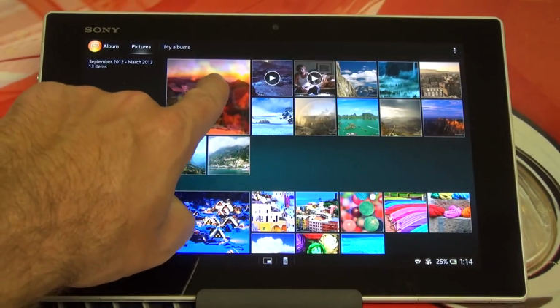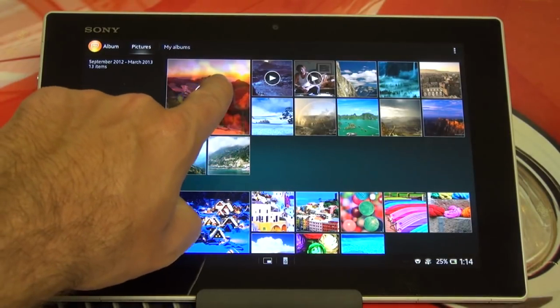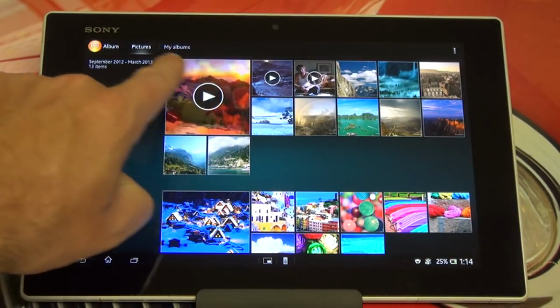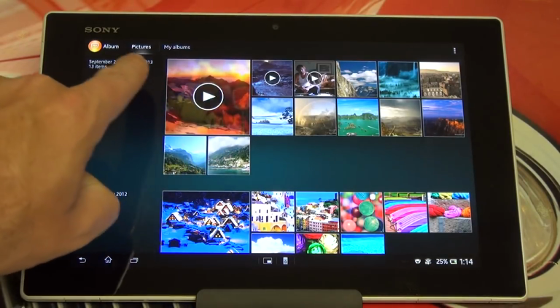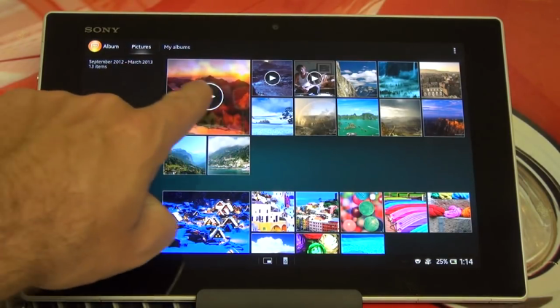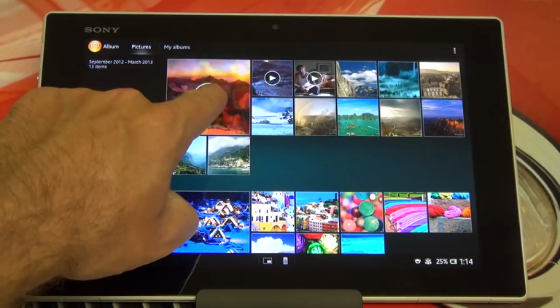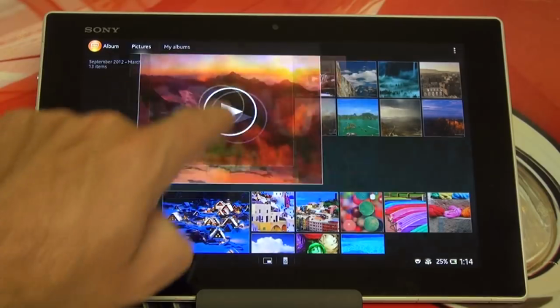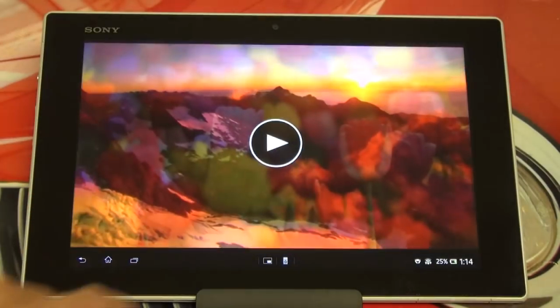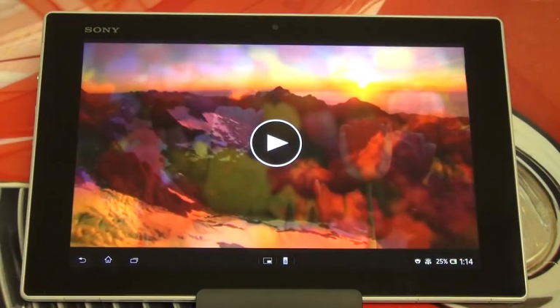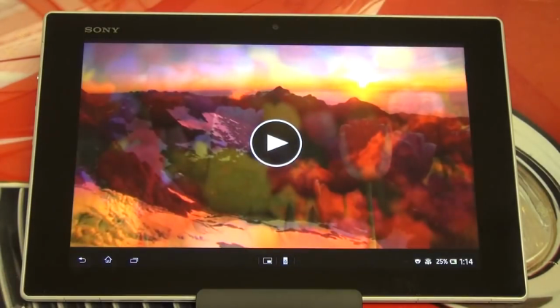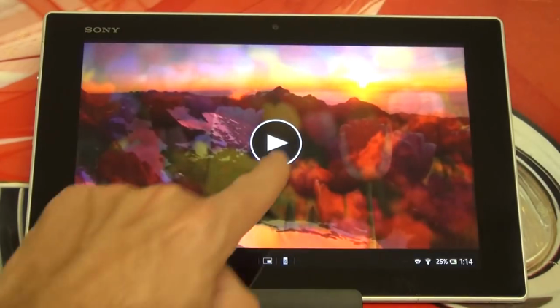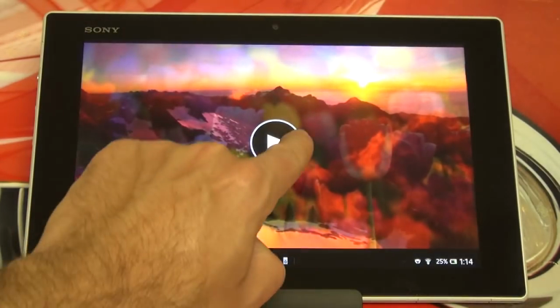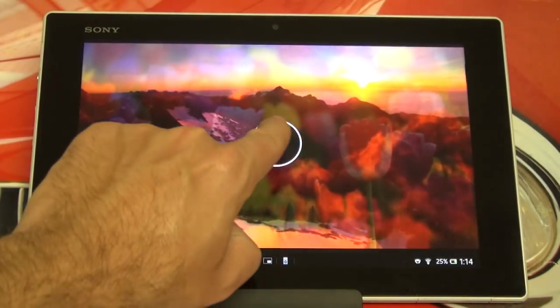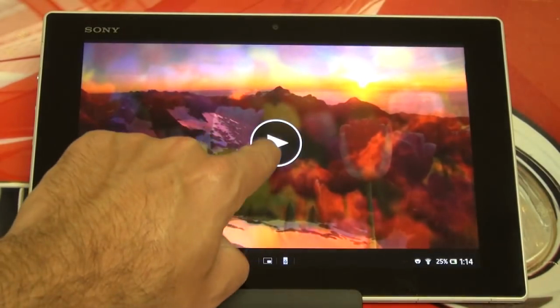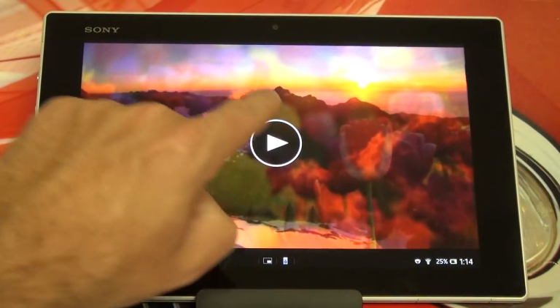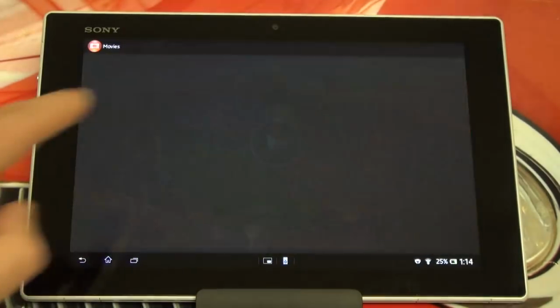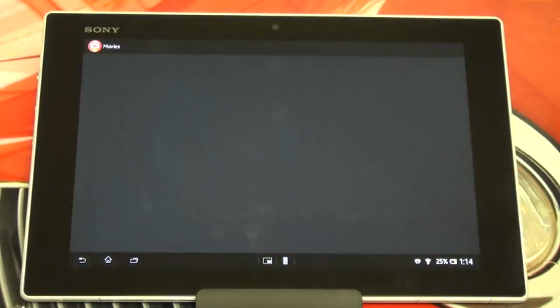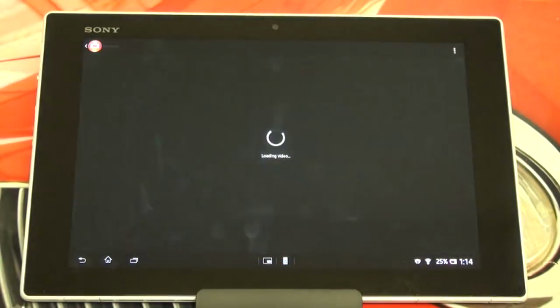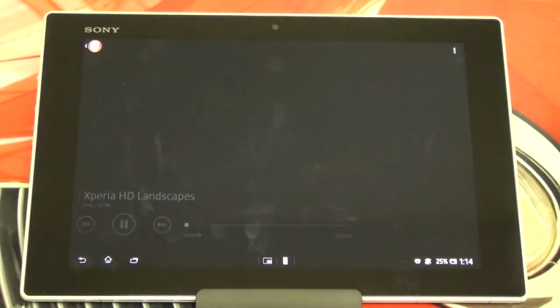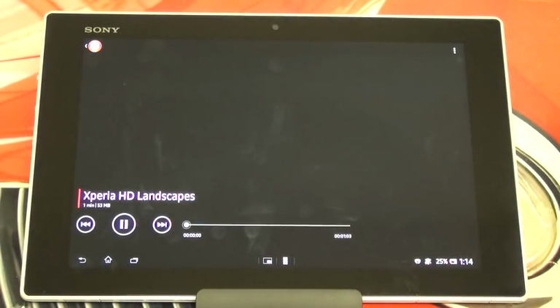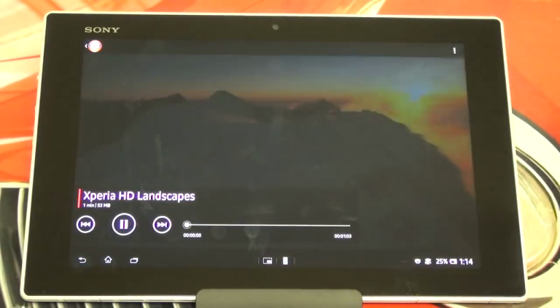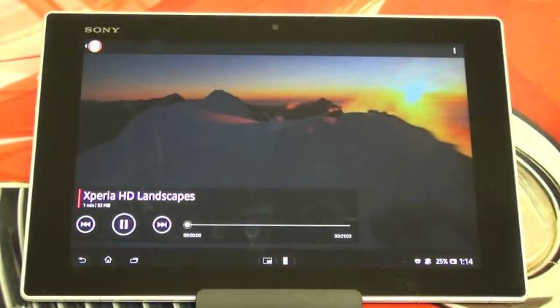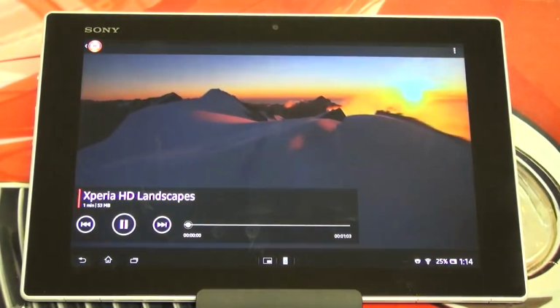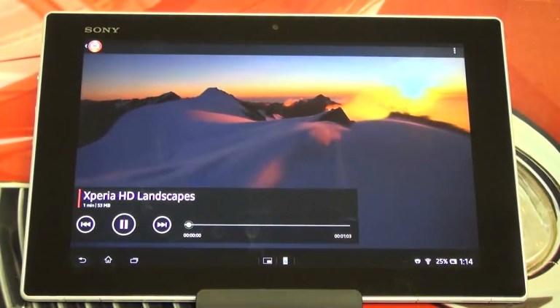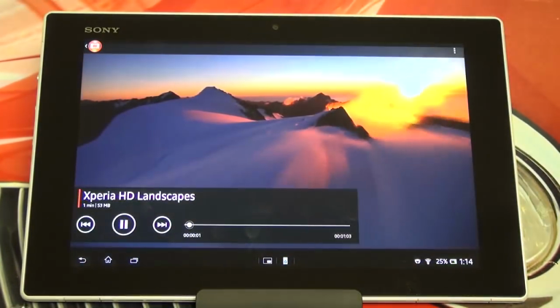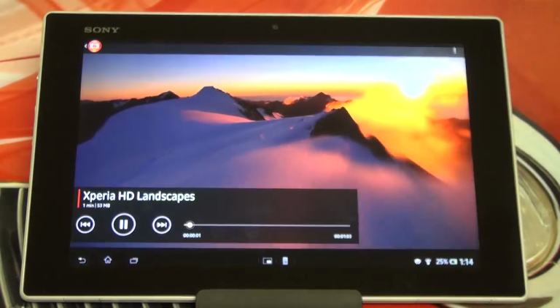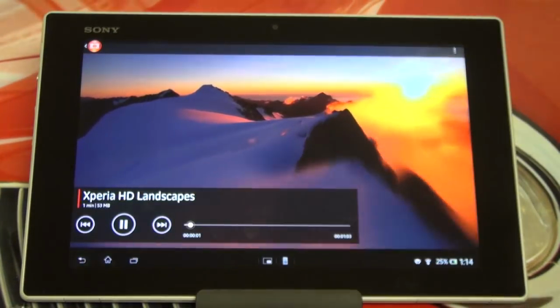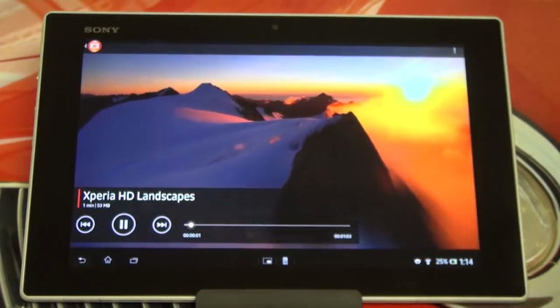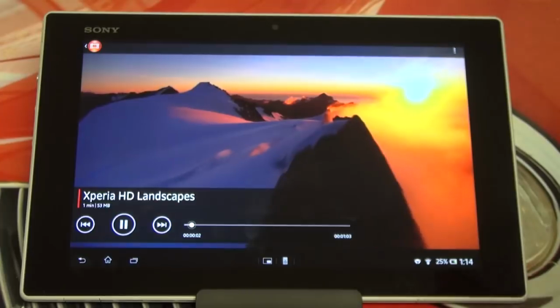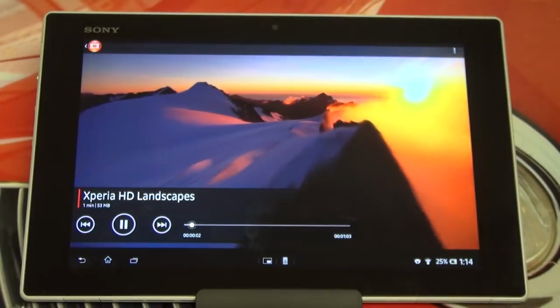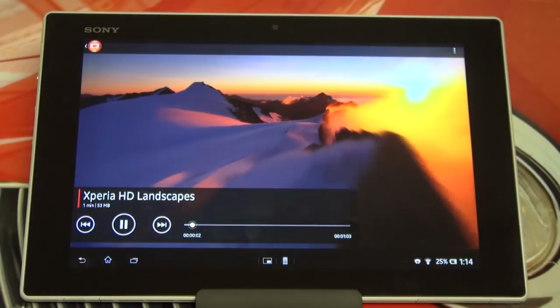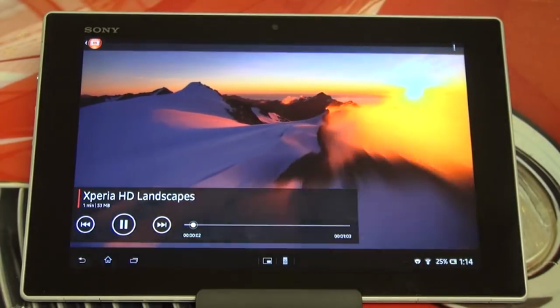Let me play a video for you real quick. This is the included video Sony has to show off both audio and video.